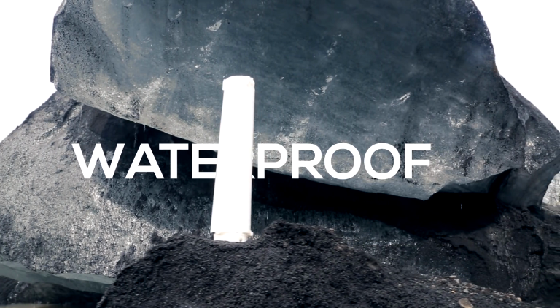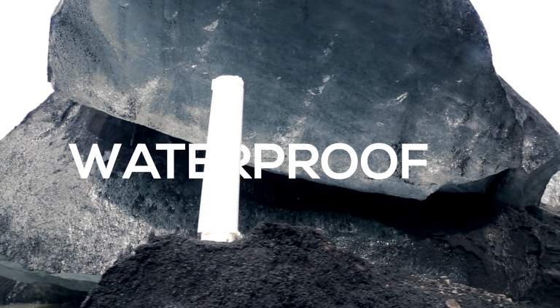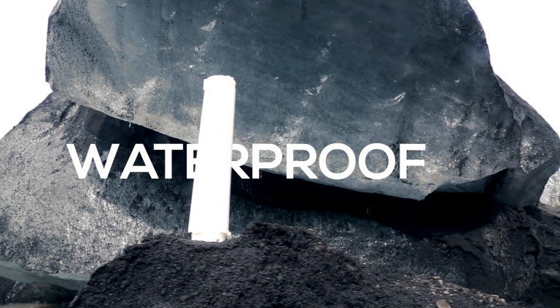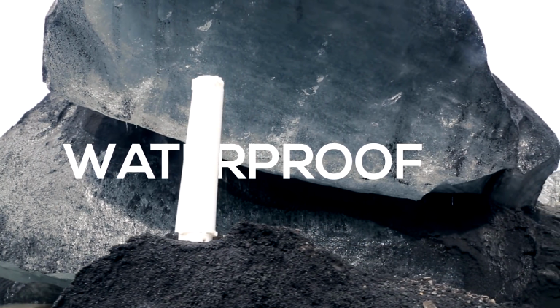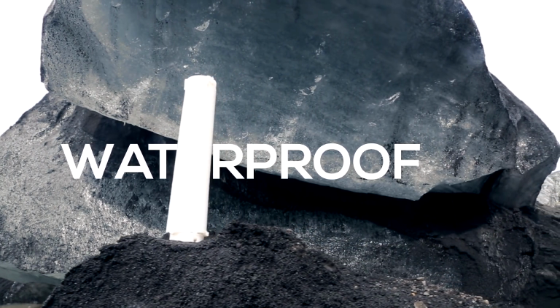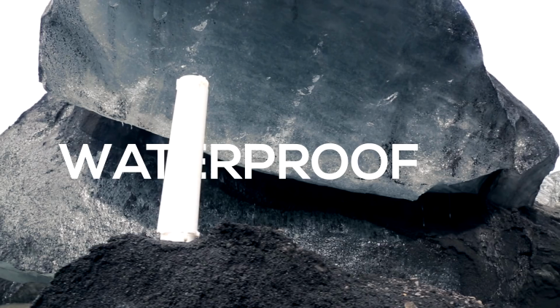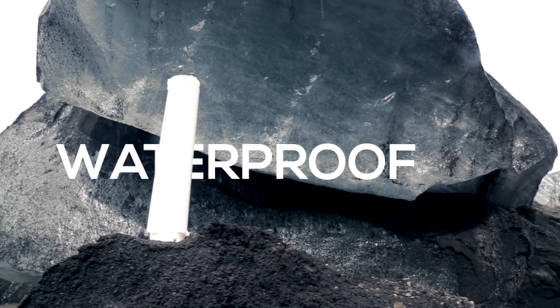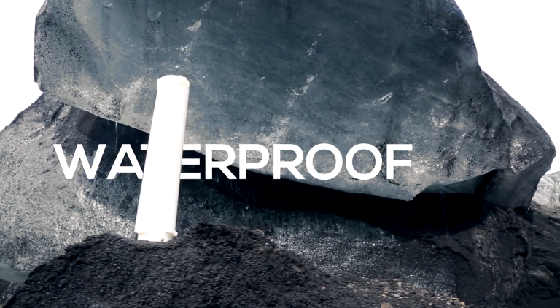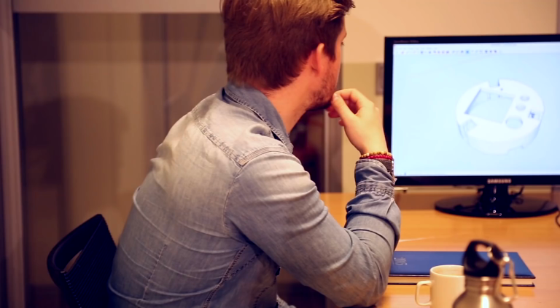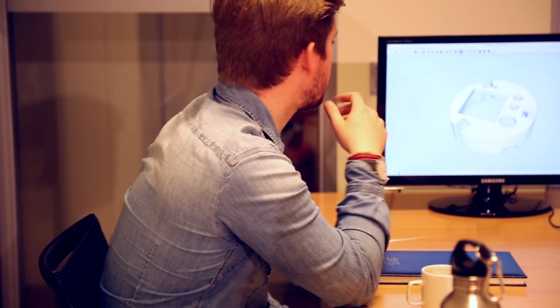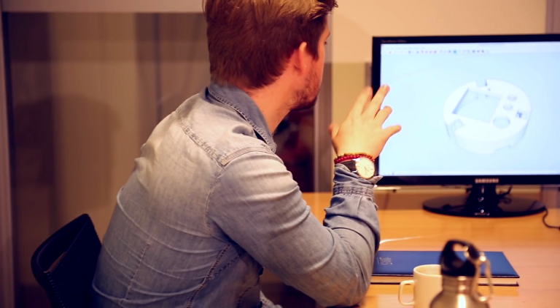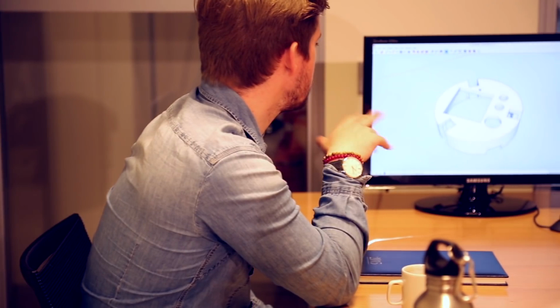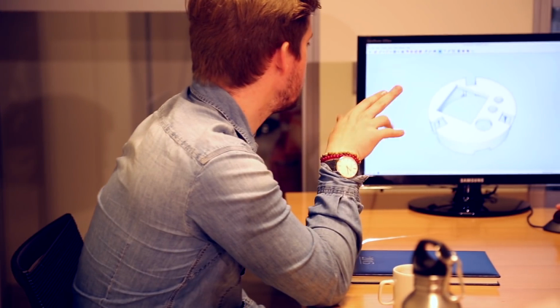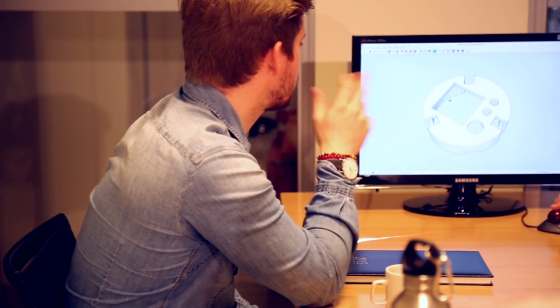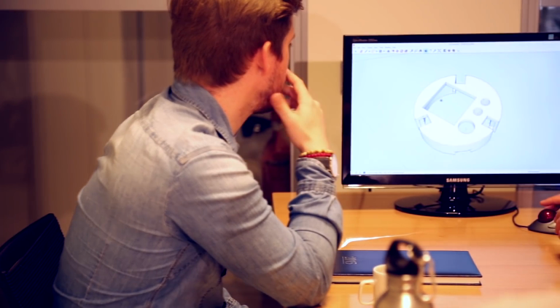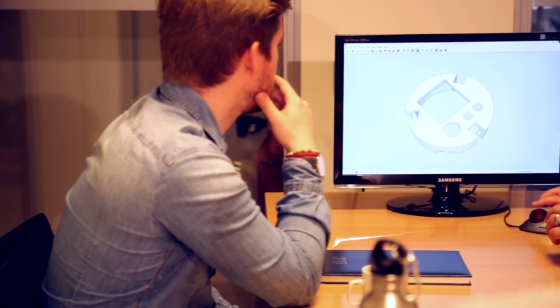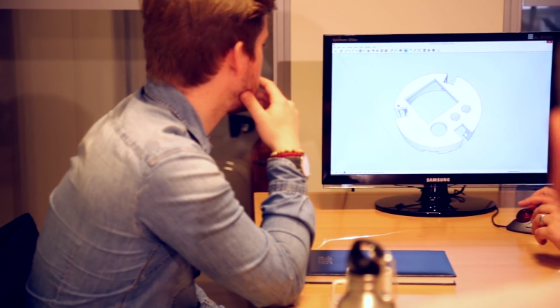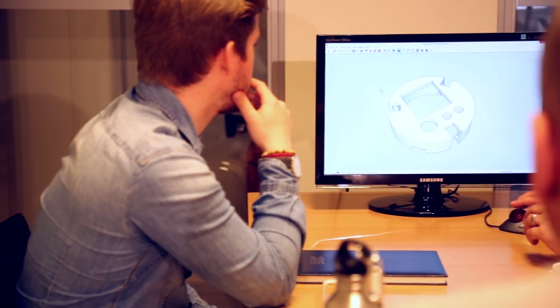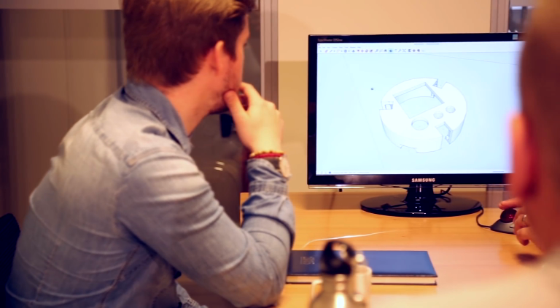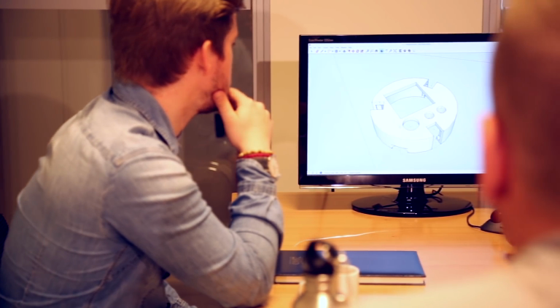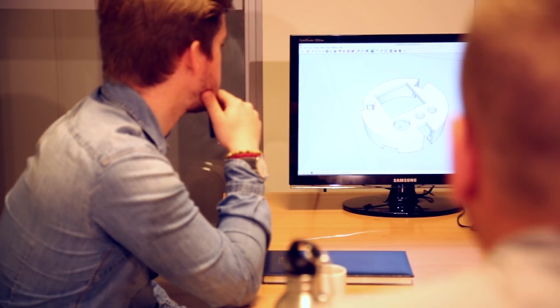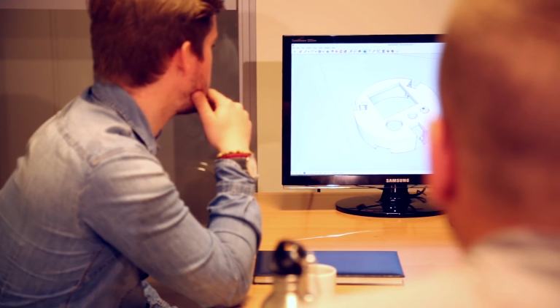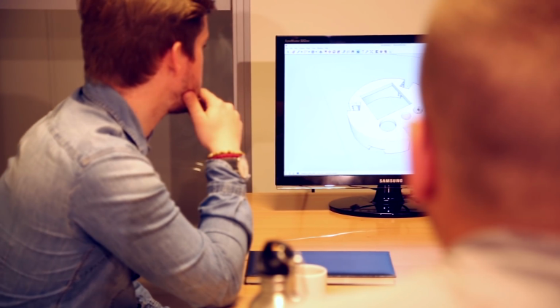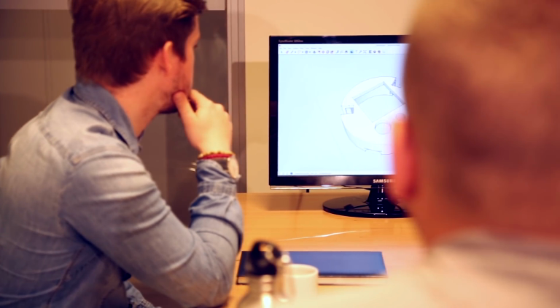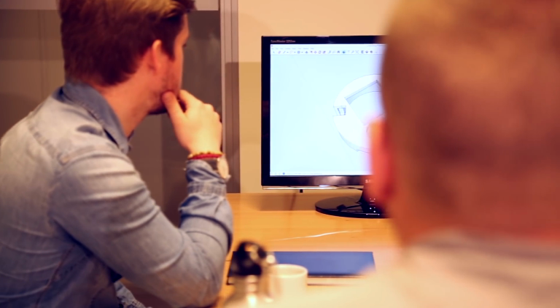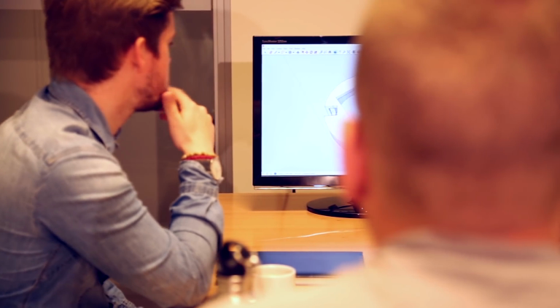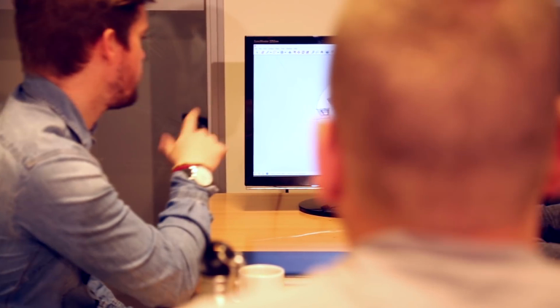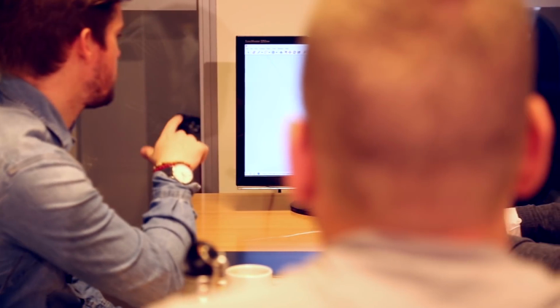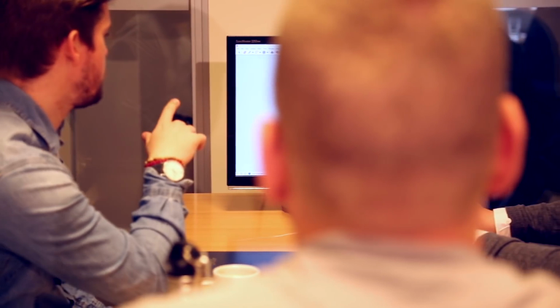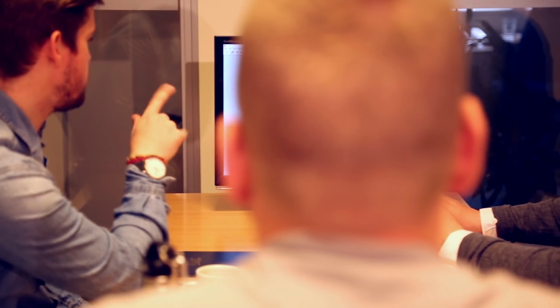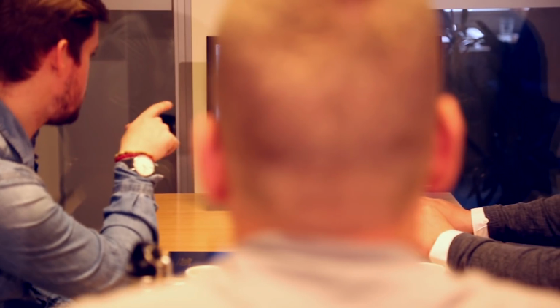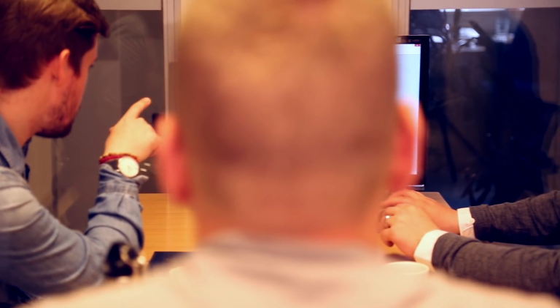We've set up our own factory and assembly in Iceland so we can manufacture and assemble the complete product to better control quality.